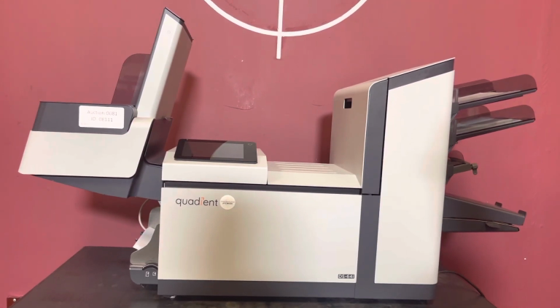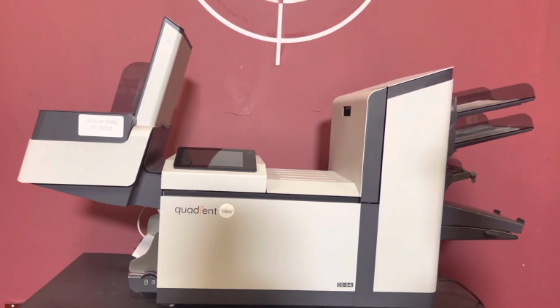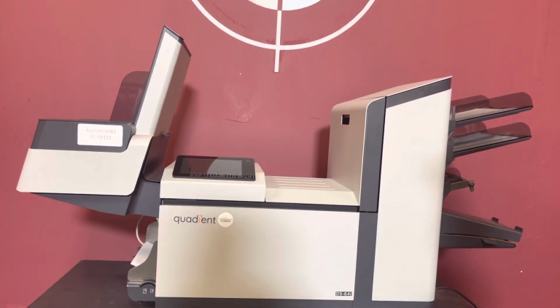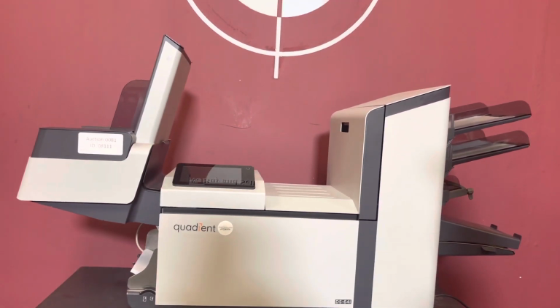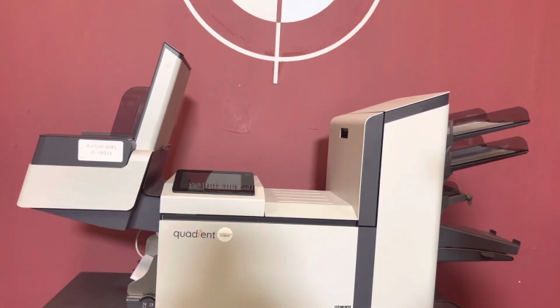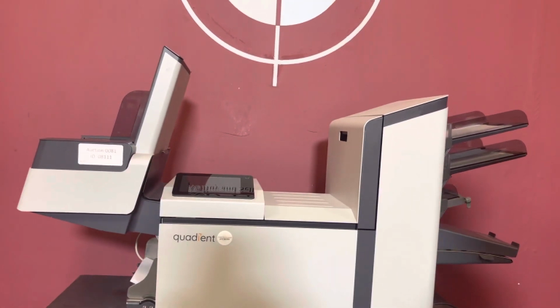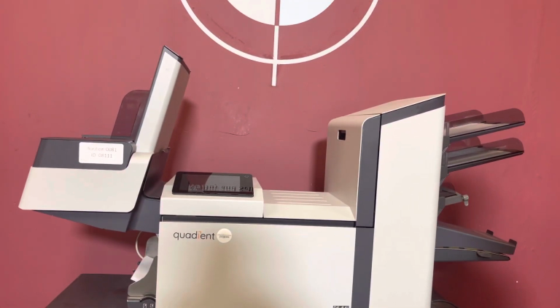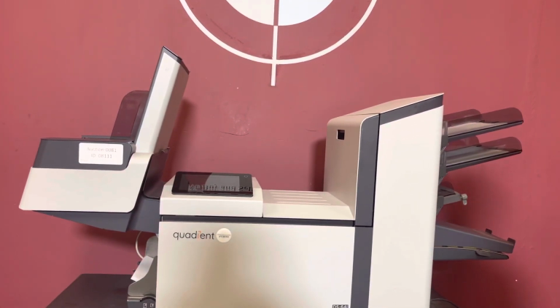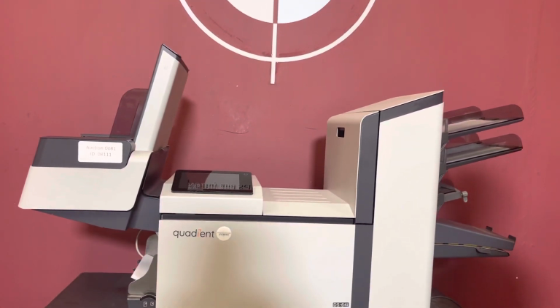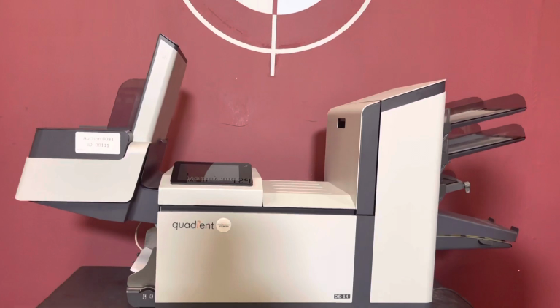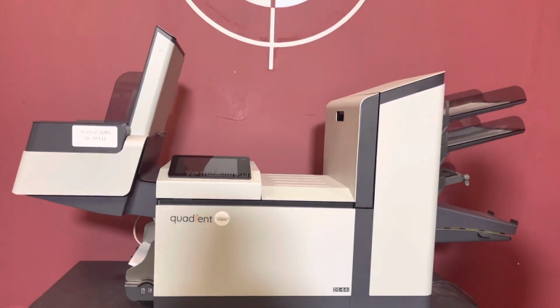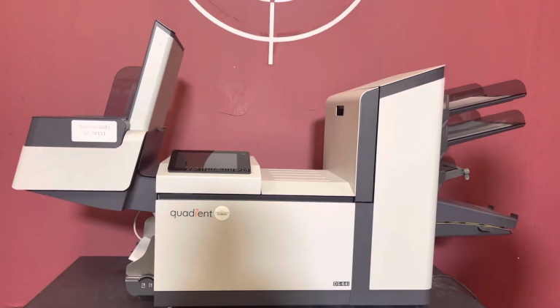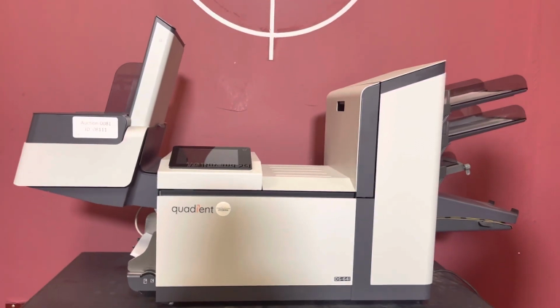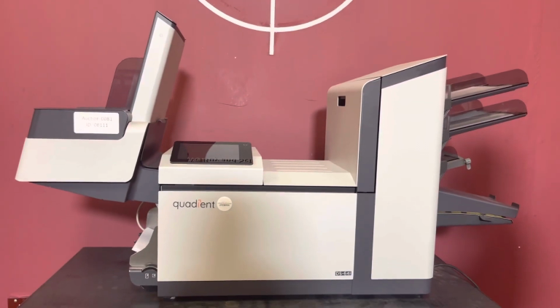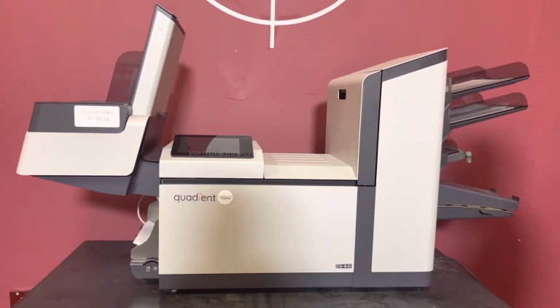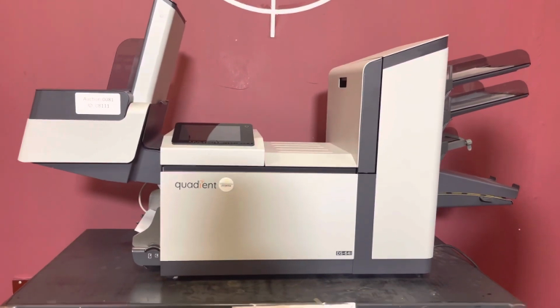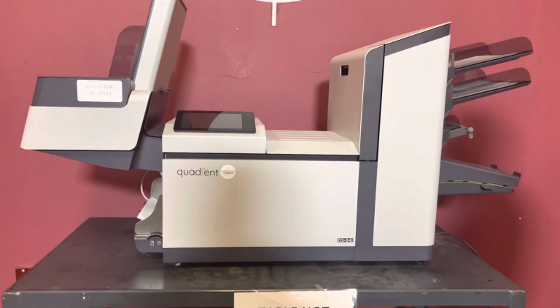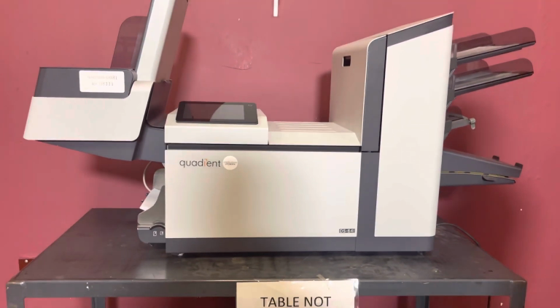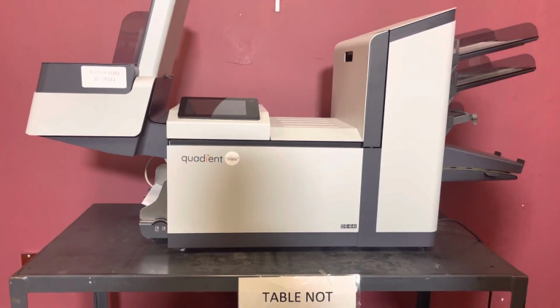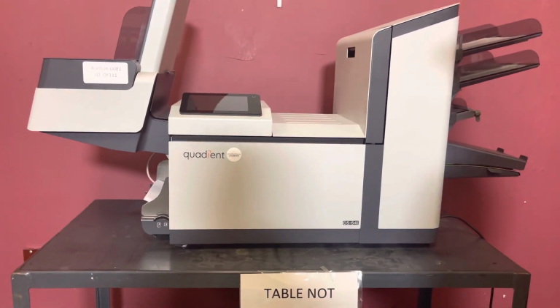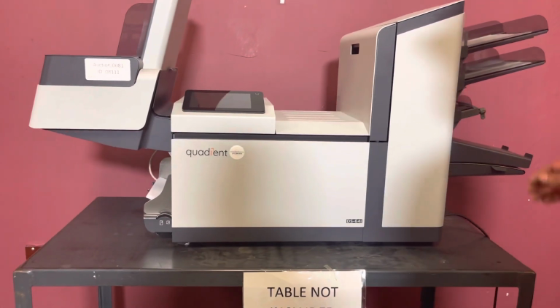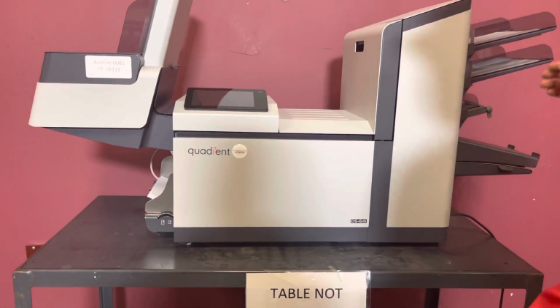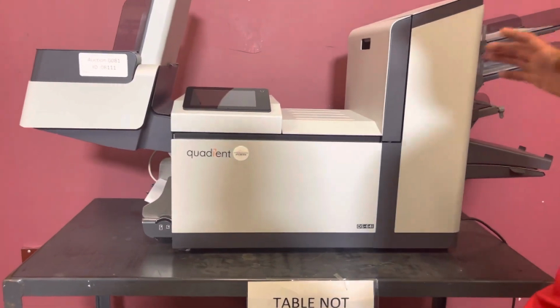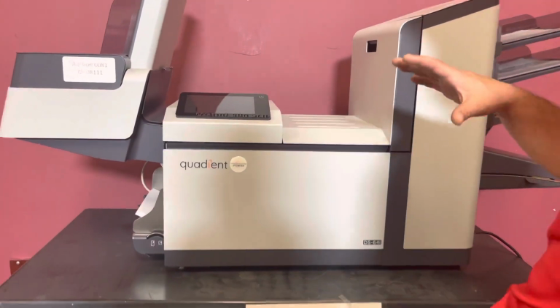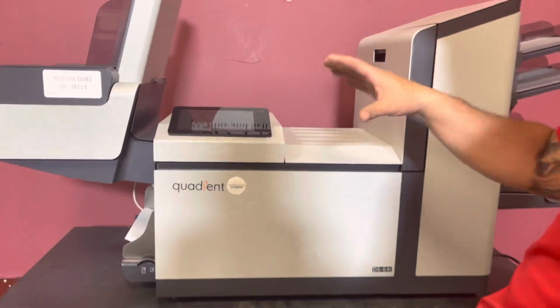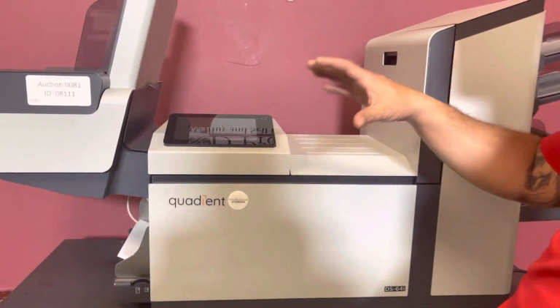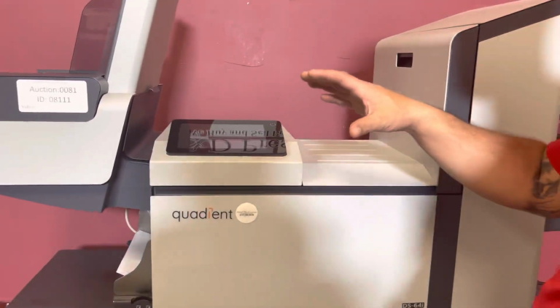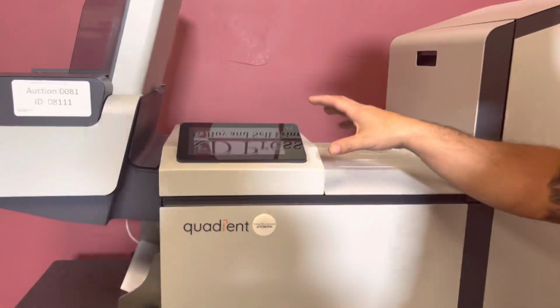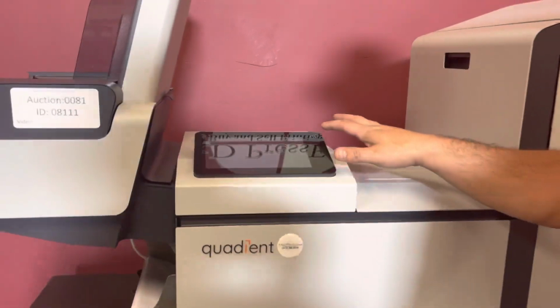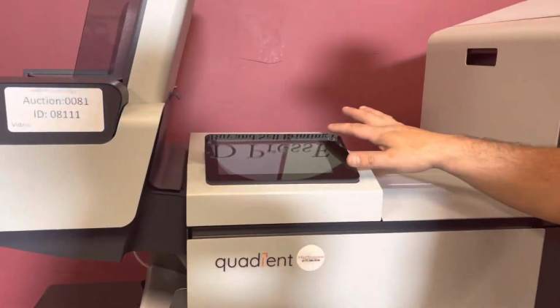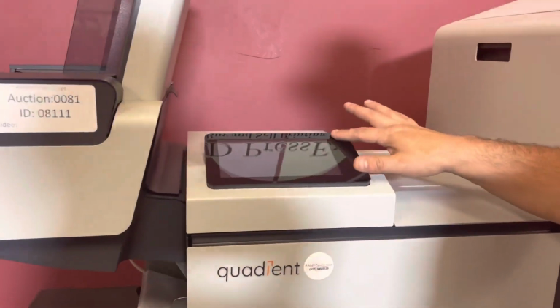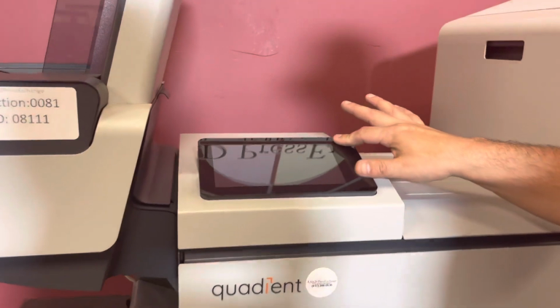For any future items, please click on that subscribe and bell on the bottom right hand corner. This is going to come with your full touchscreen panel here.